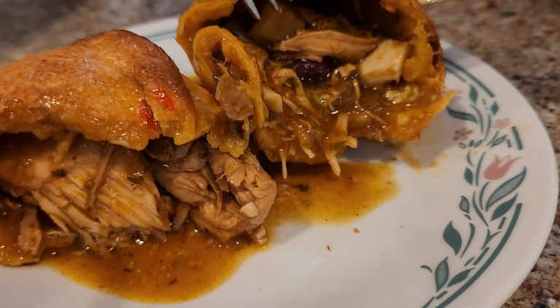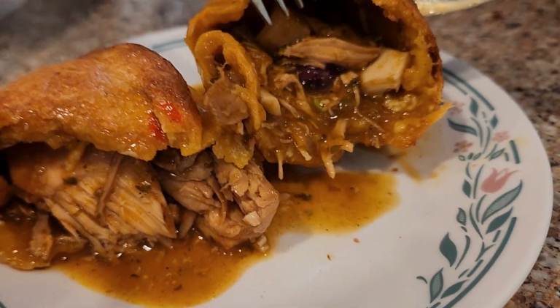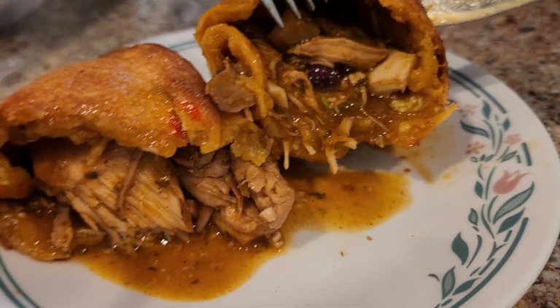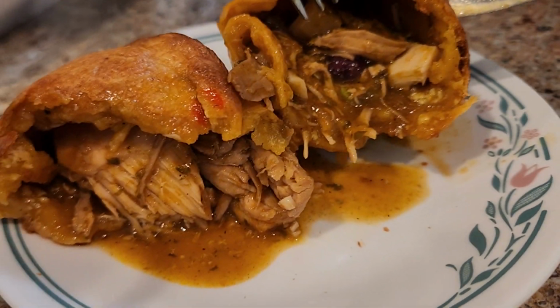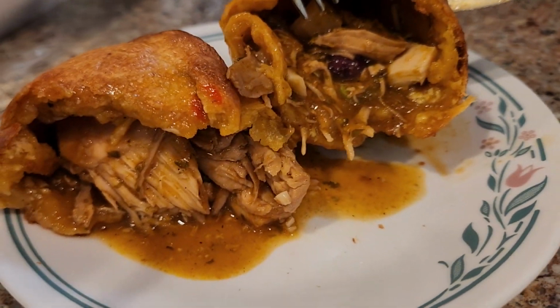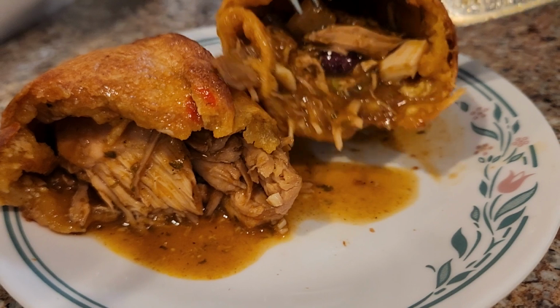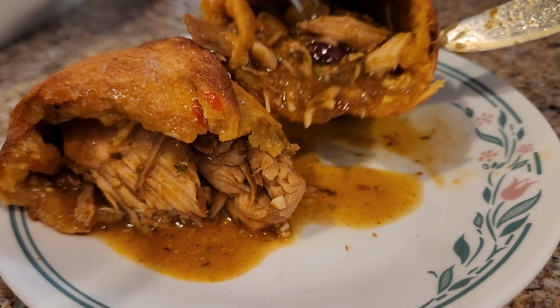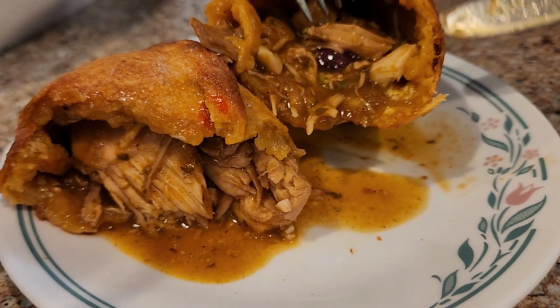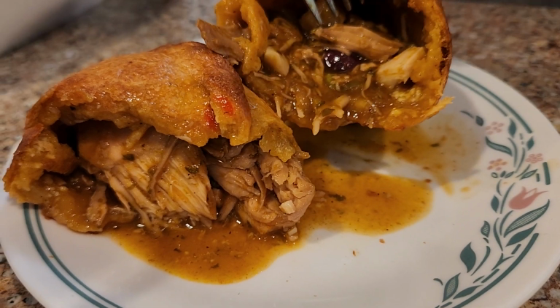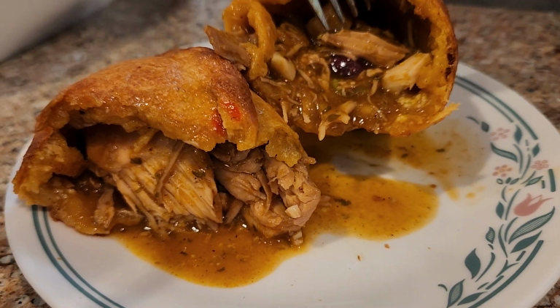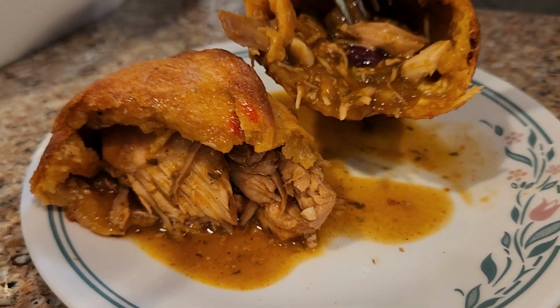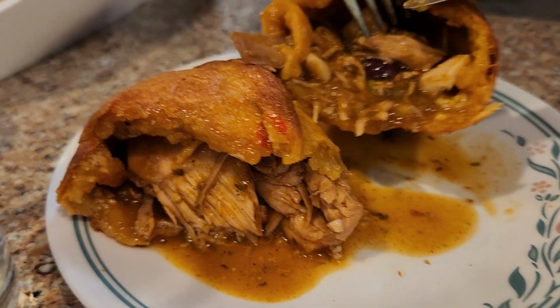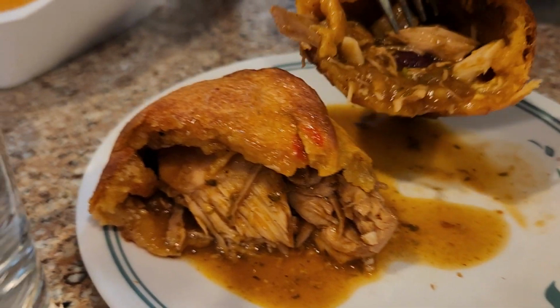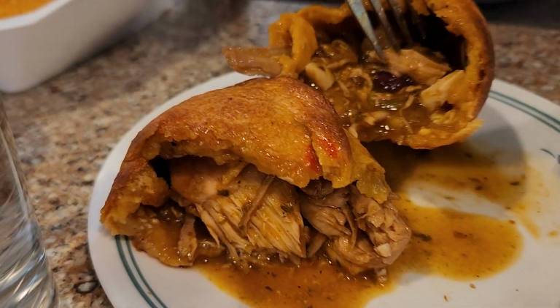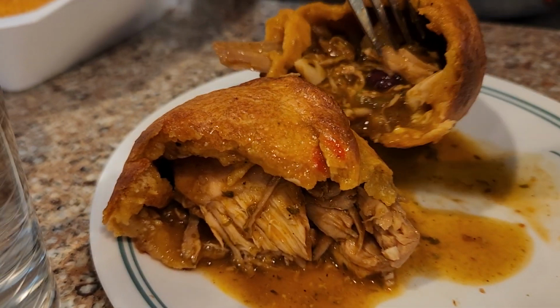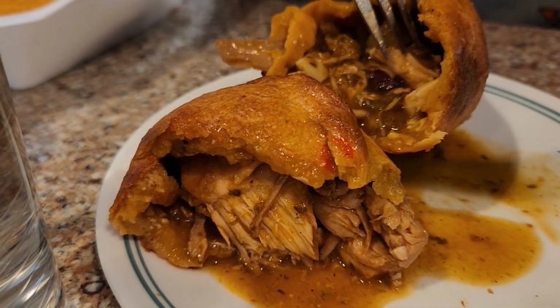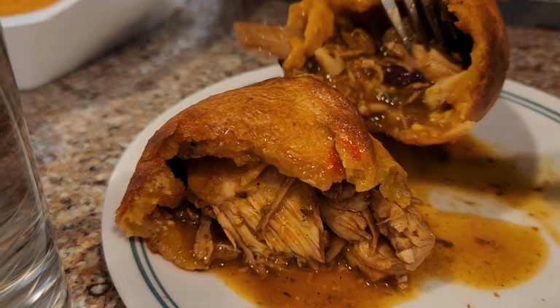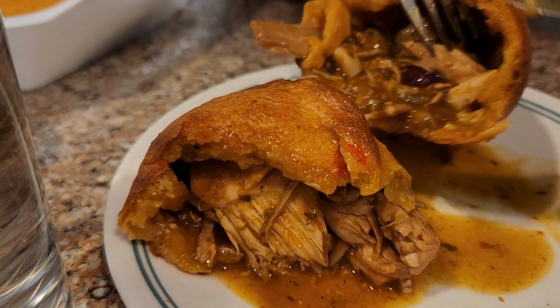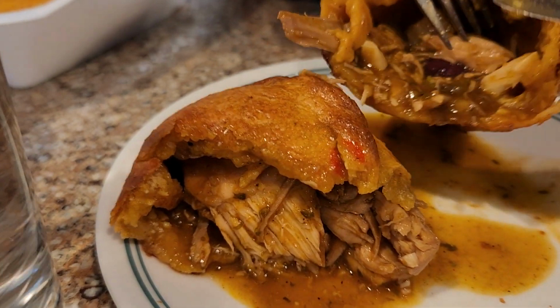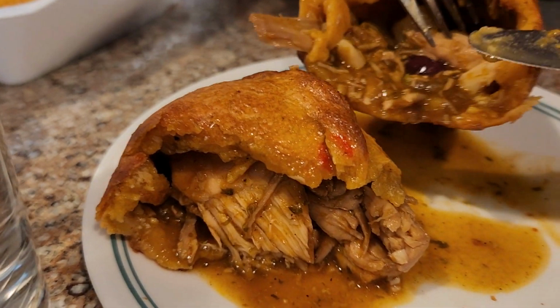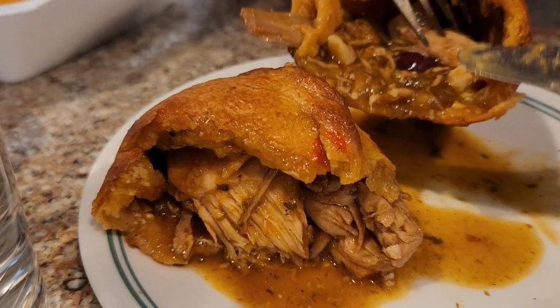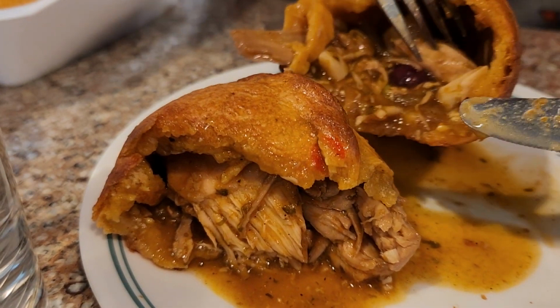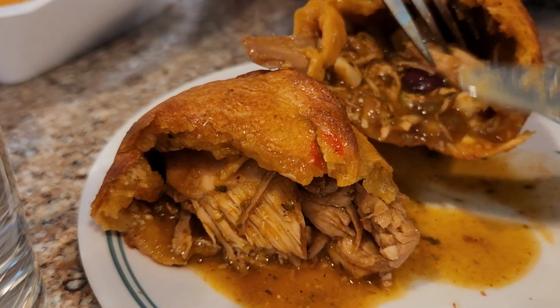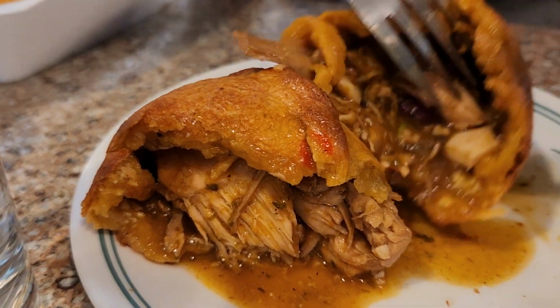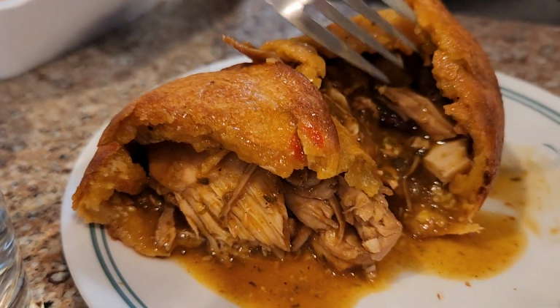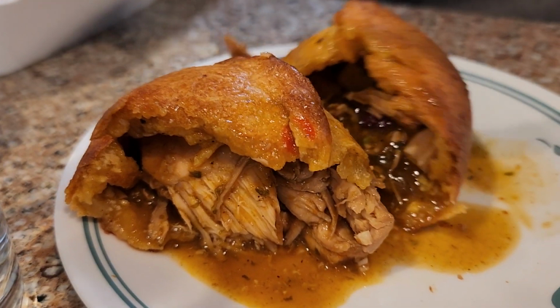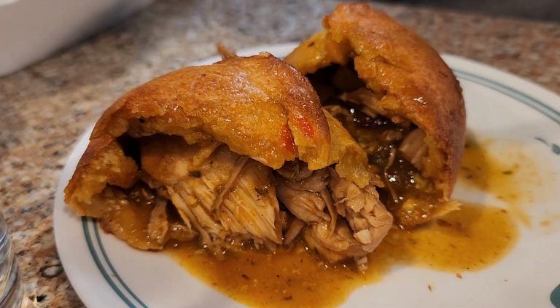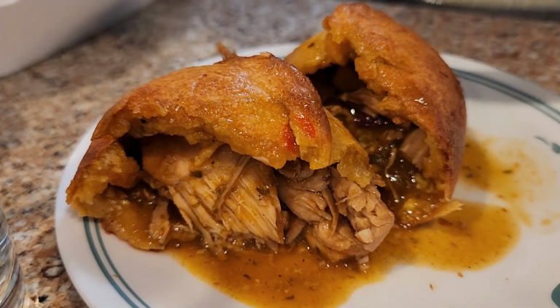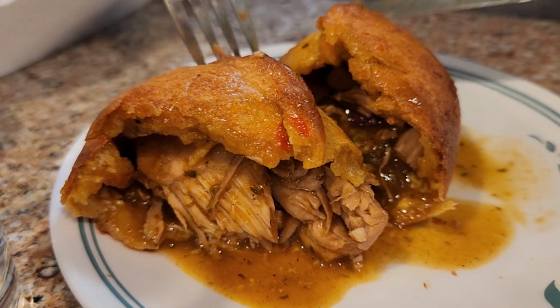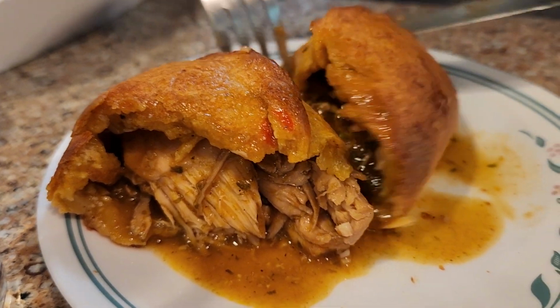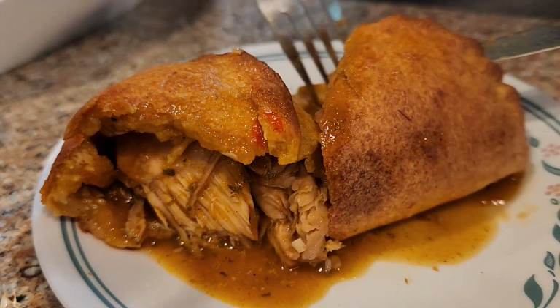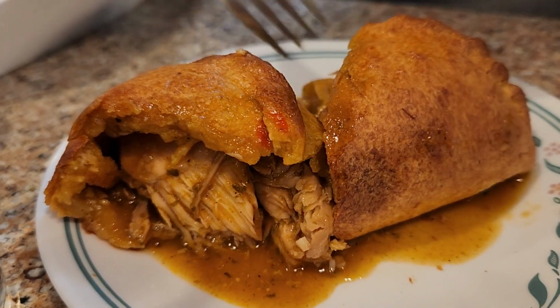A little bit of egg. Some olive, I think. Very delicious.